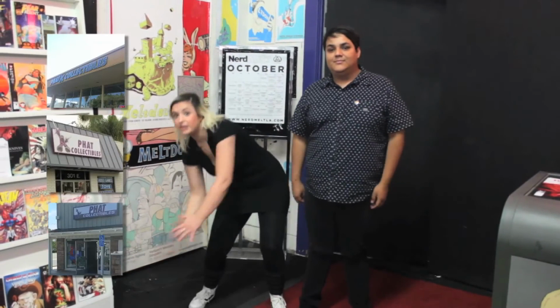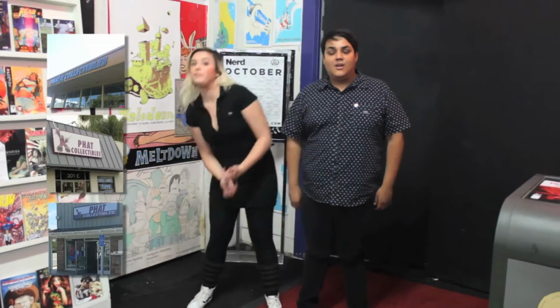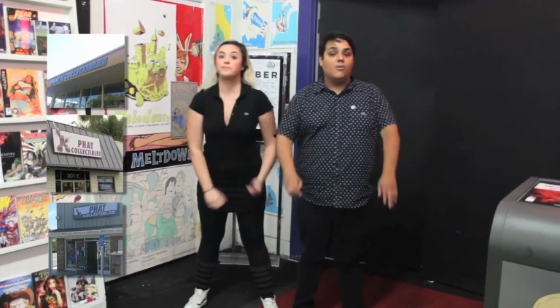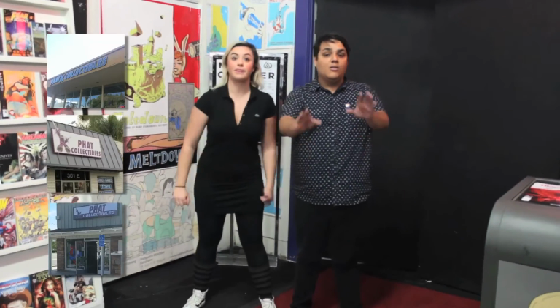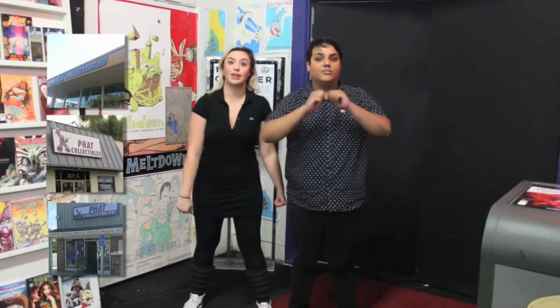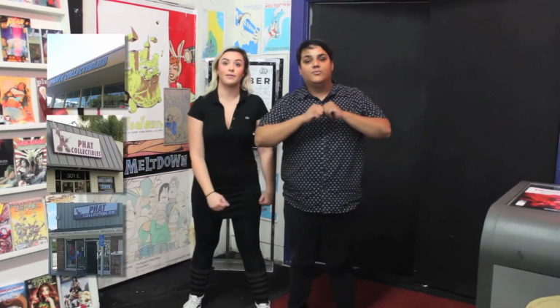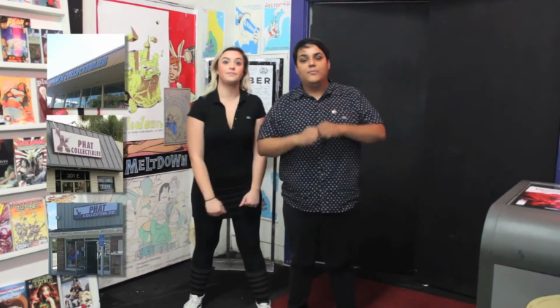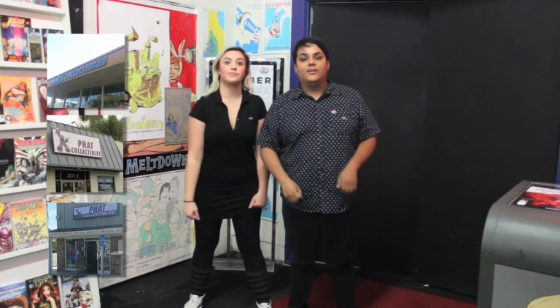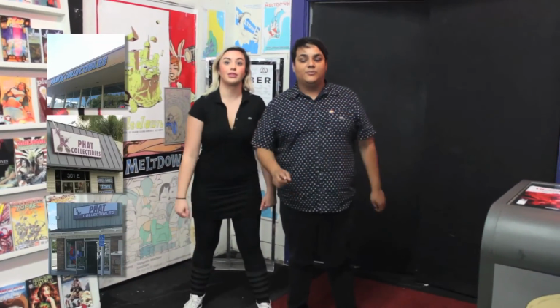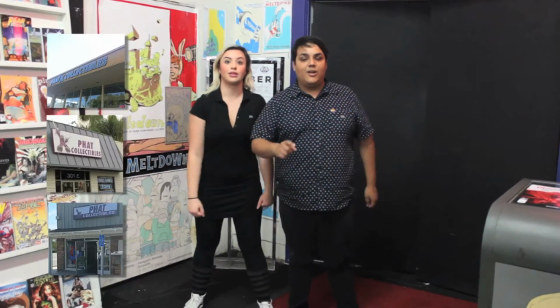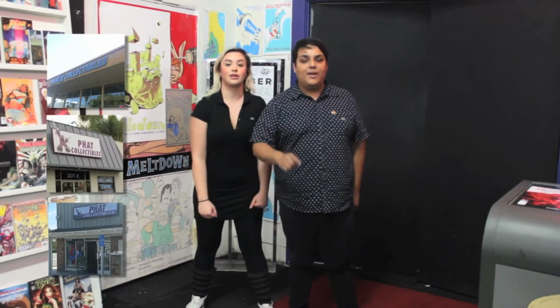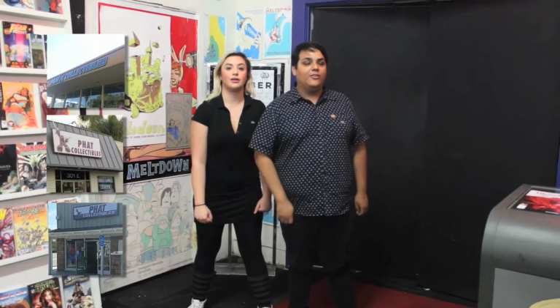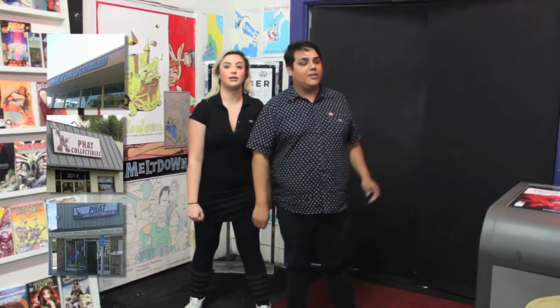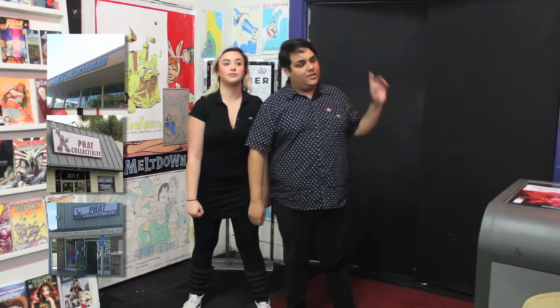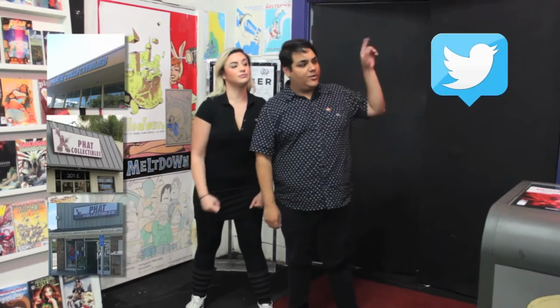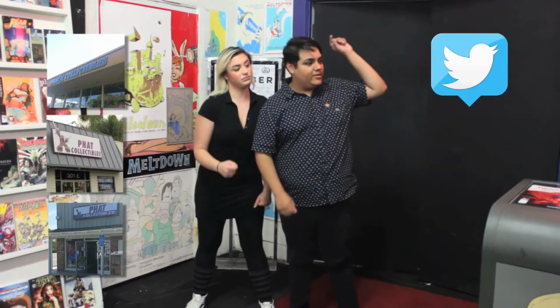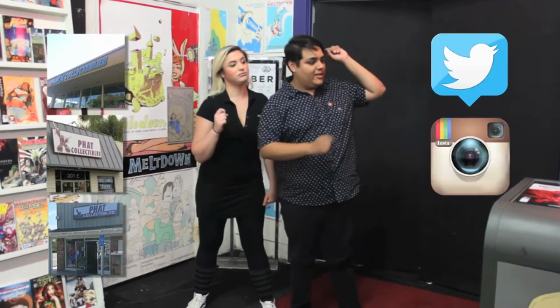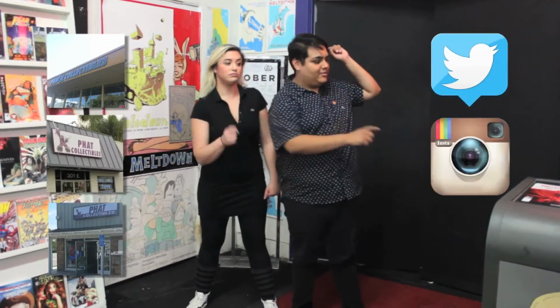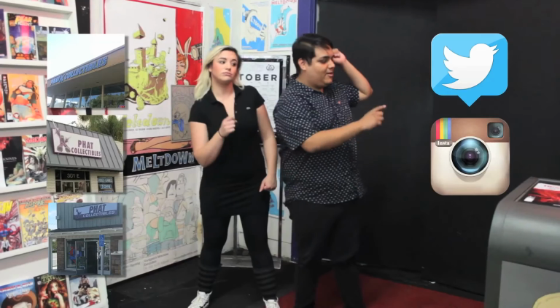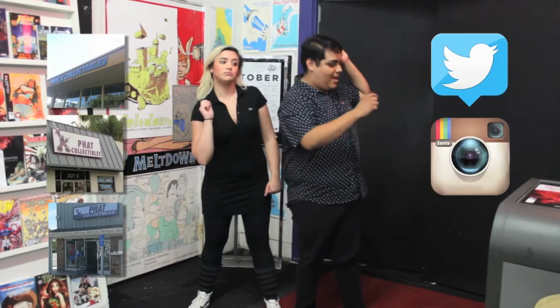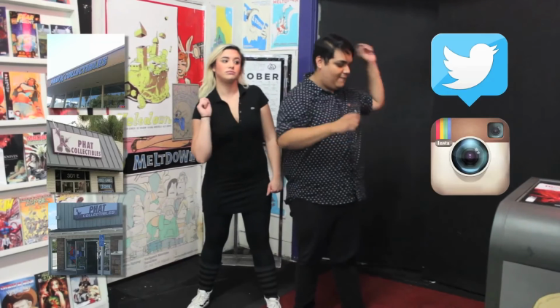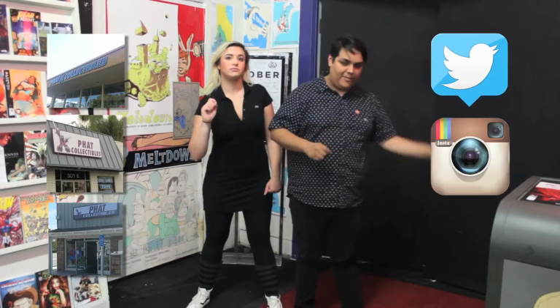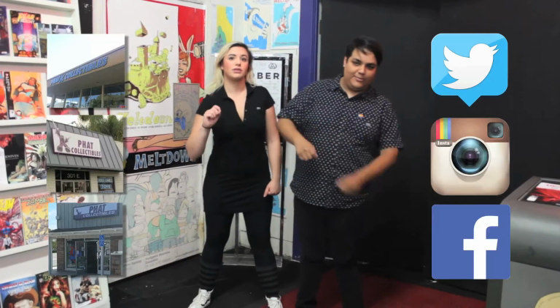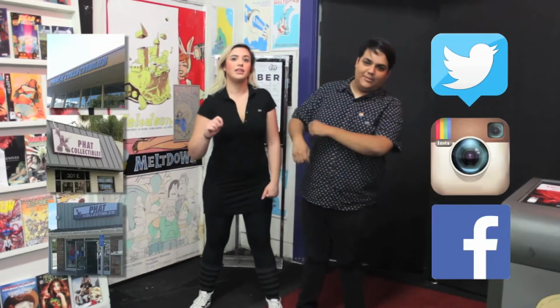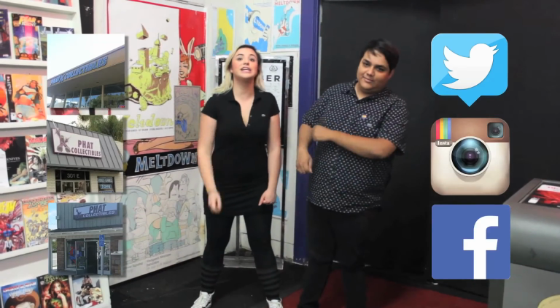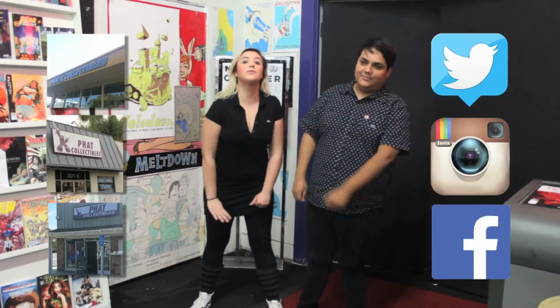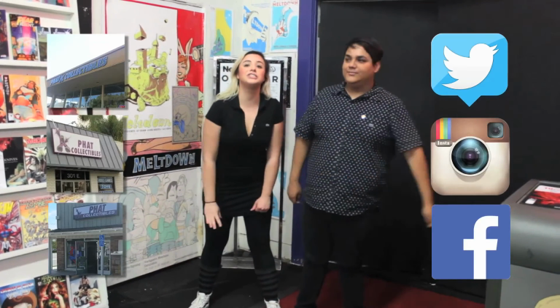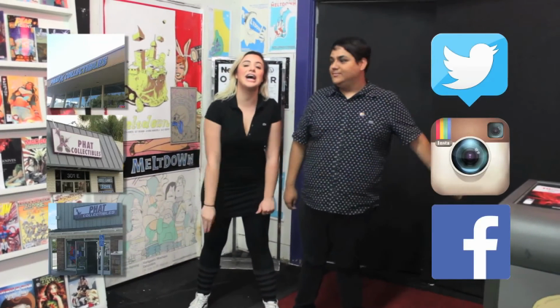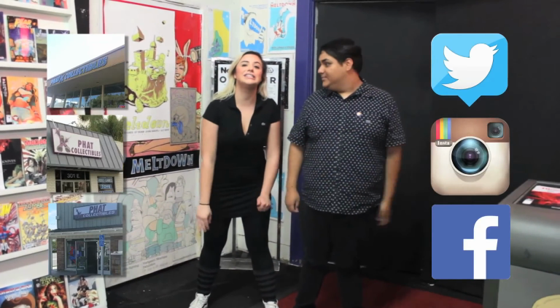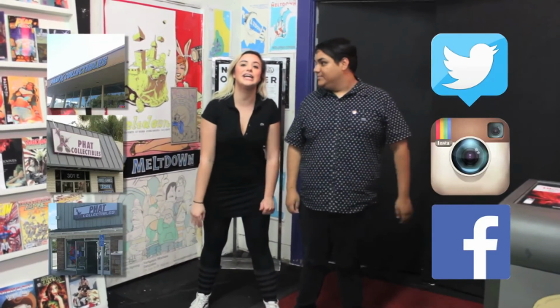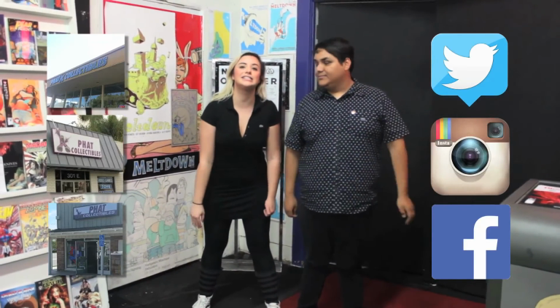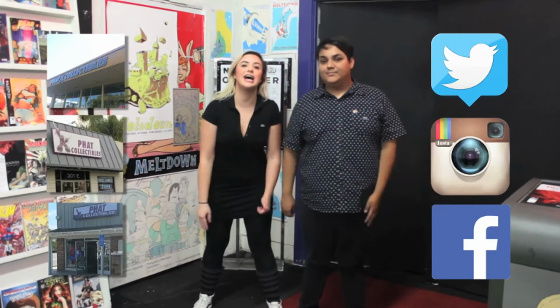Also, remember to subscribe and follow us on Twitter, Instagram, and Facebook. Thanks for watching, guys! See you next time!